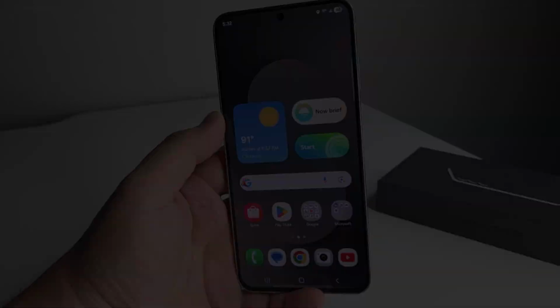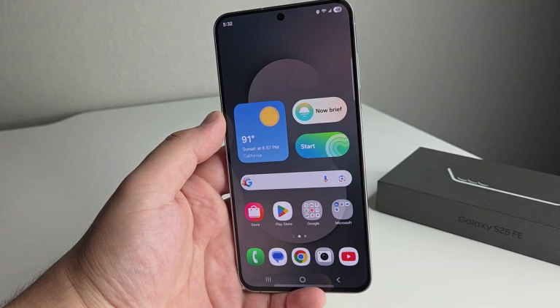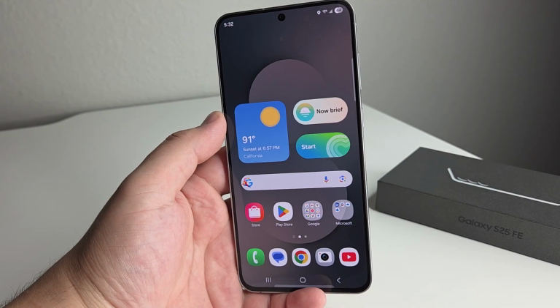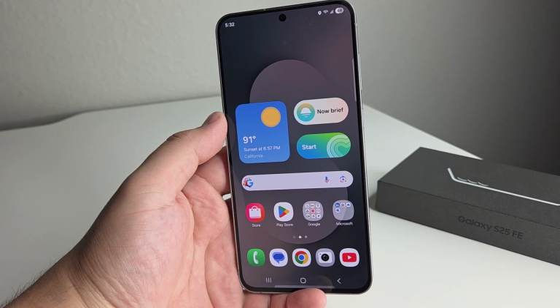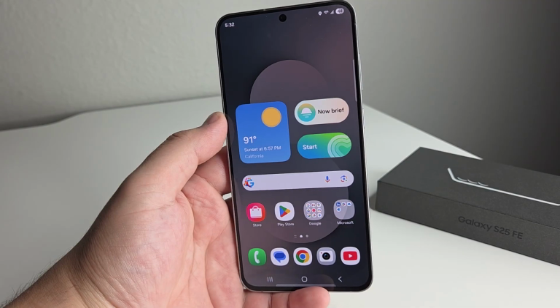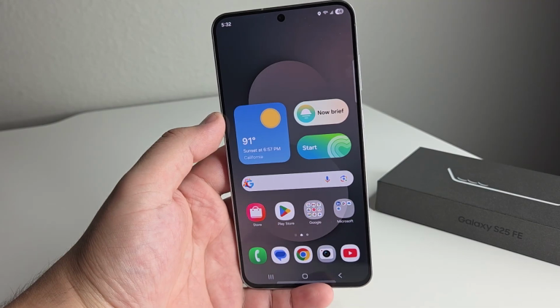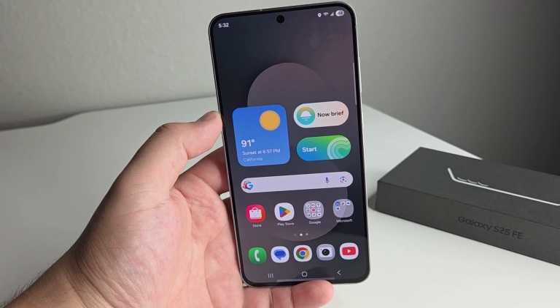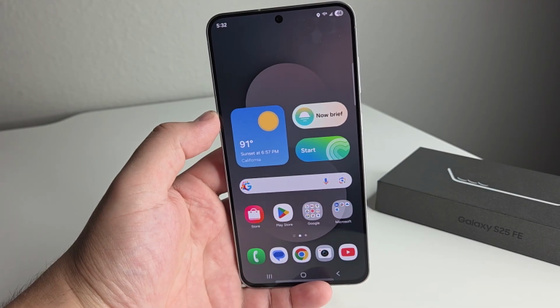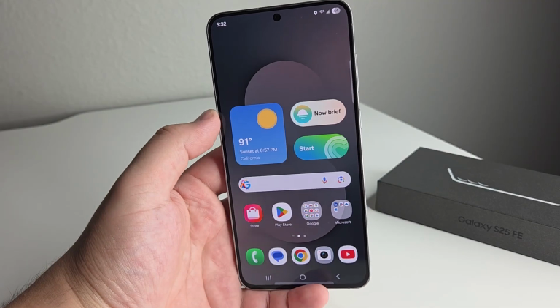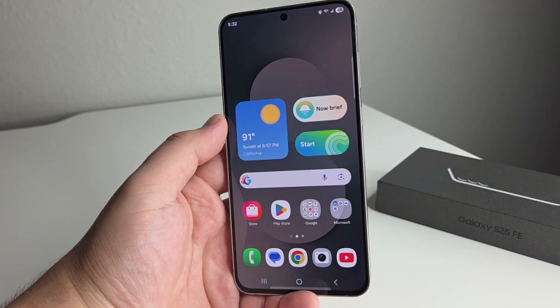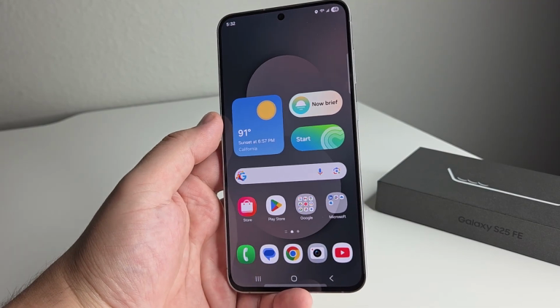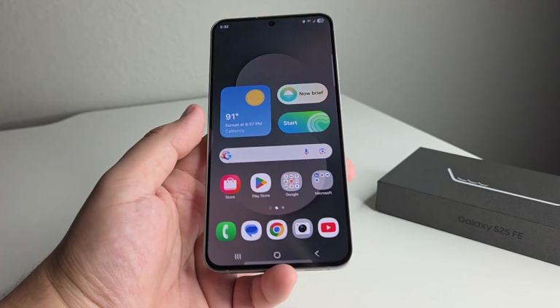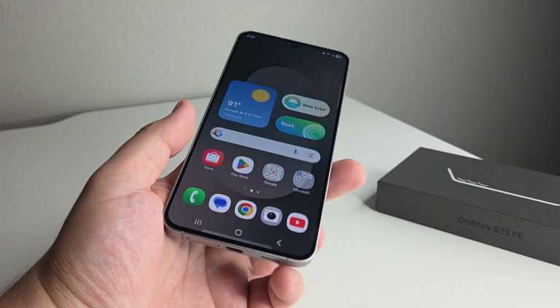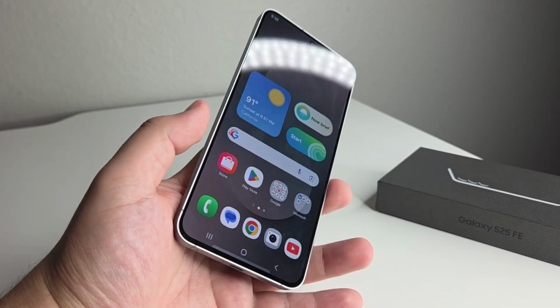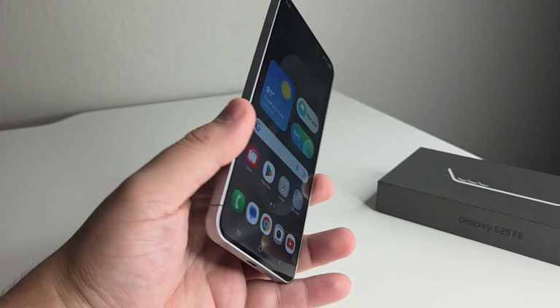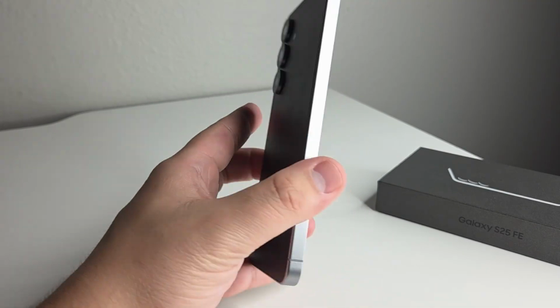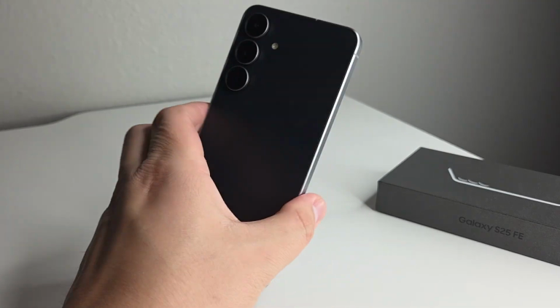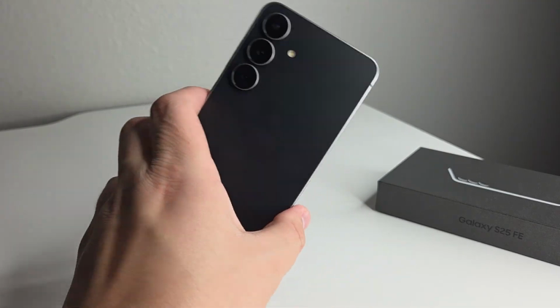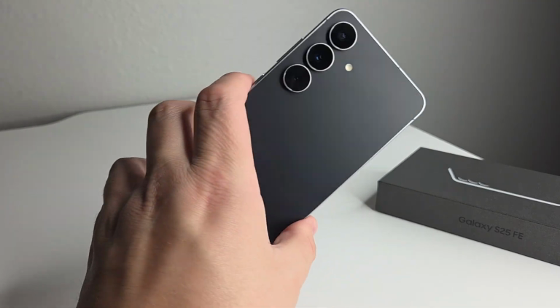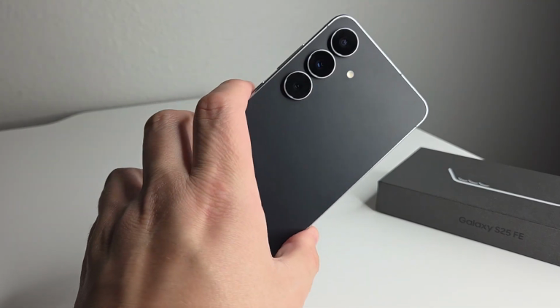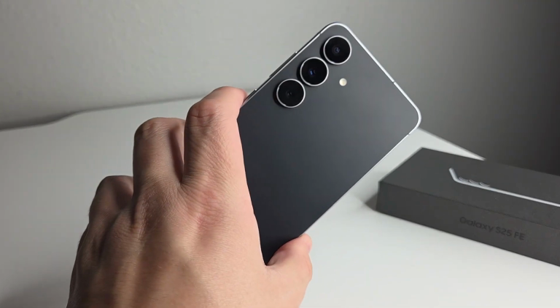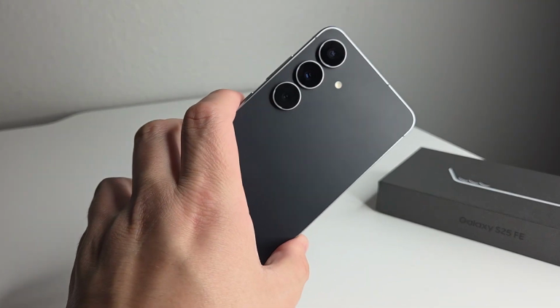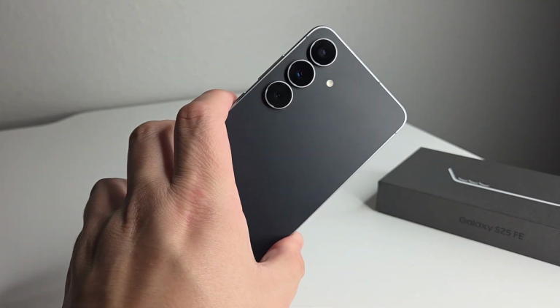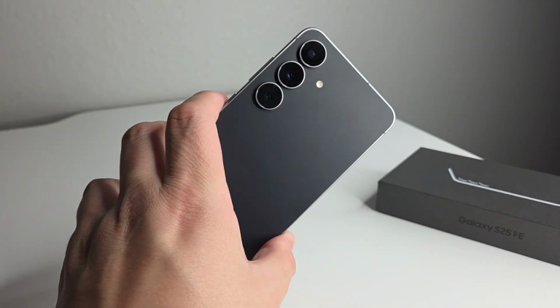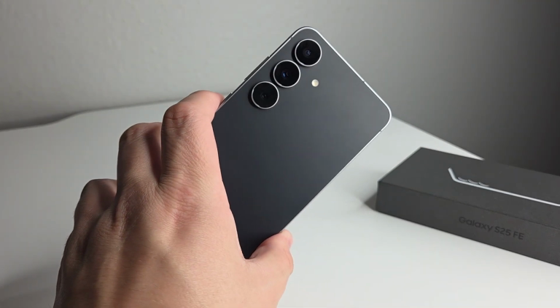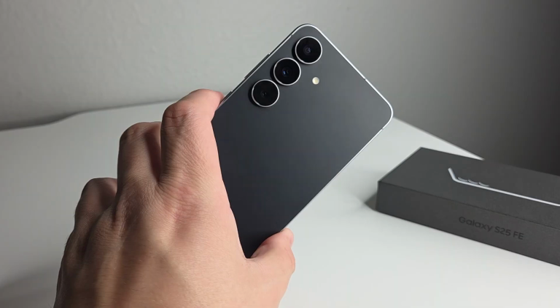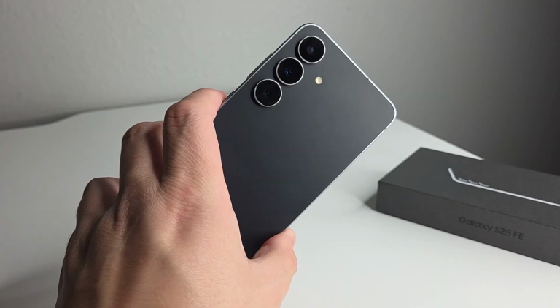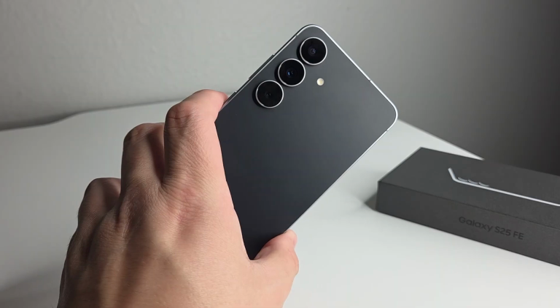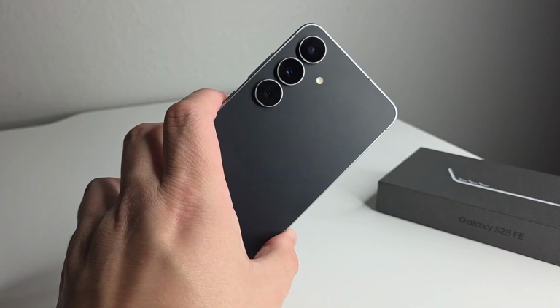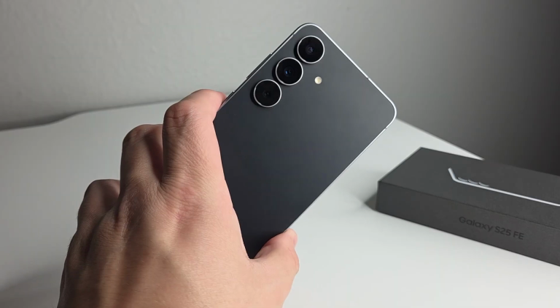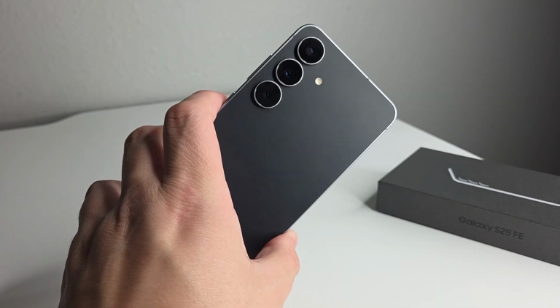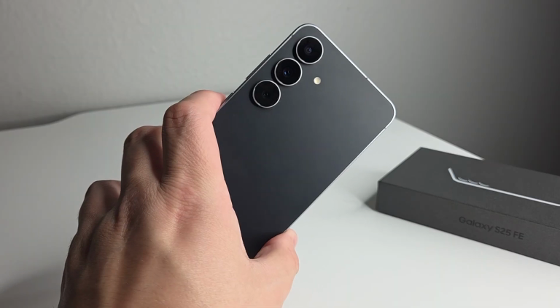In today's video, I'm going to be showing you some brand new tips, tricks, and hidden features on the Galaxy S25 FE.